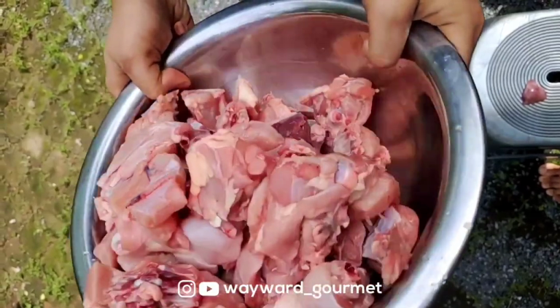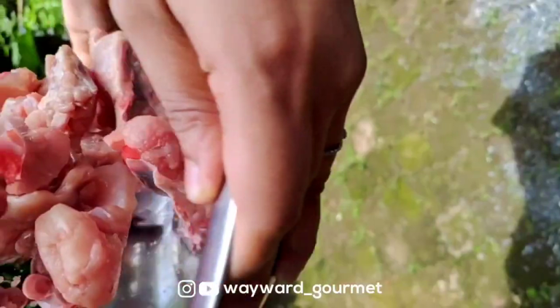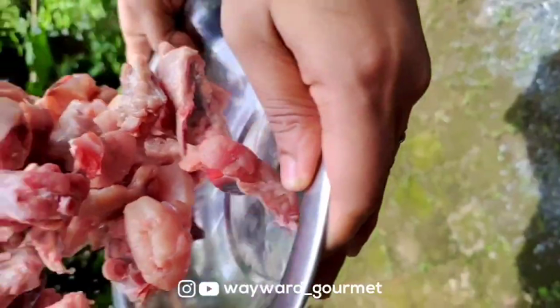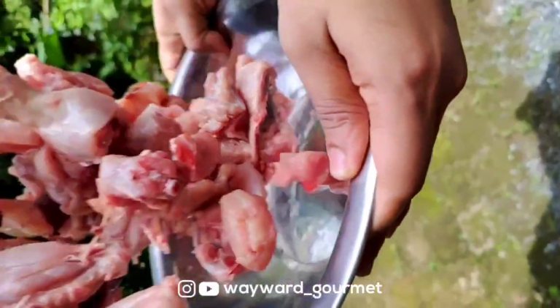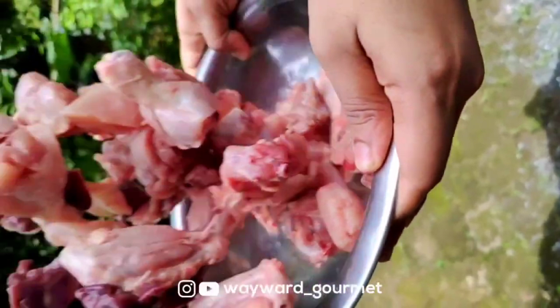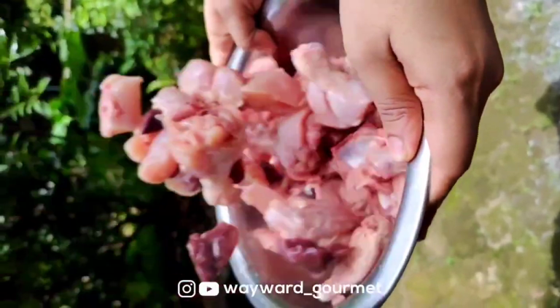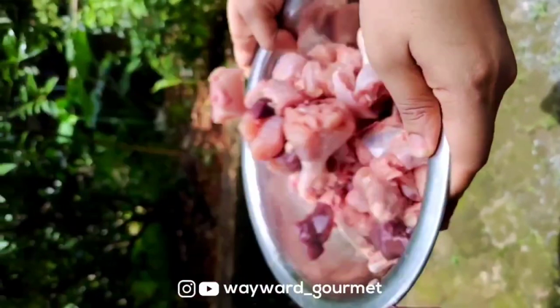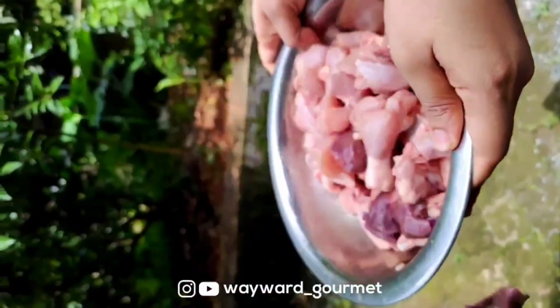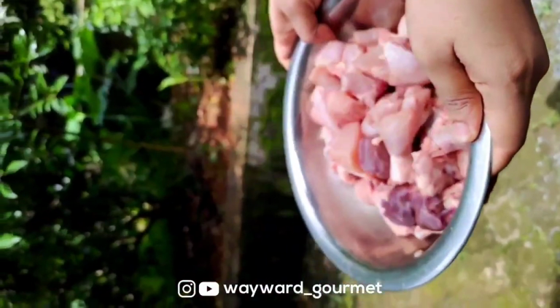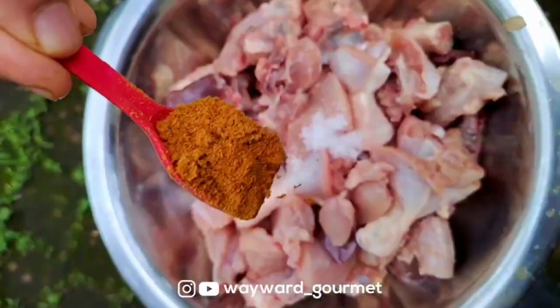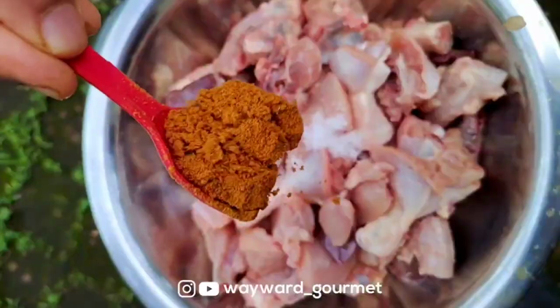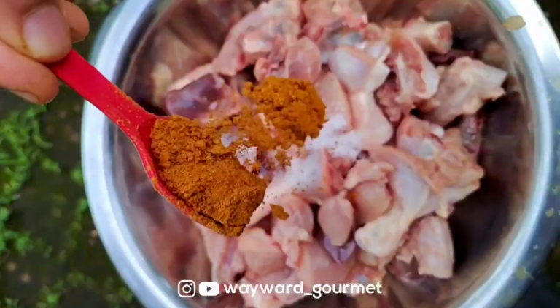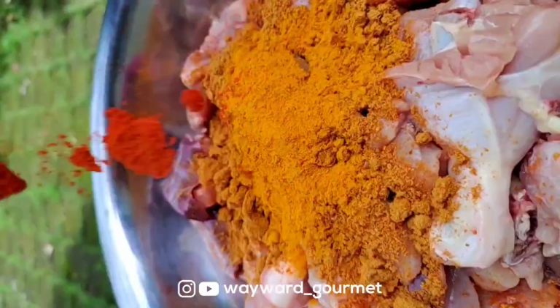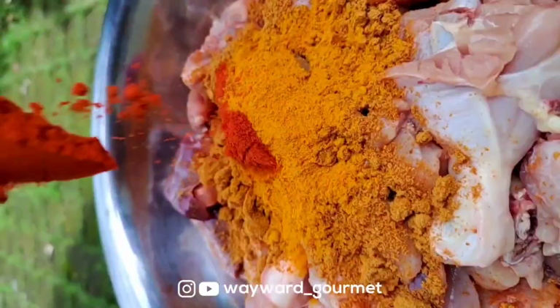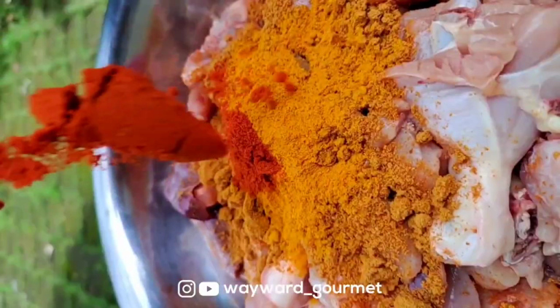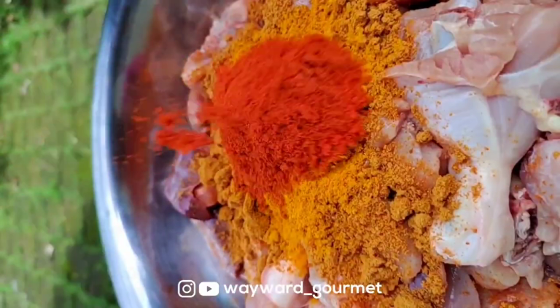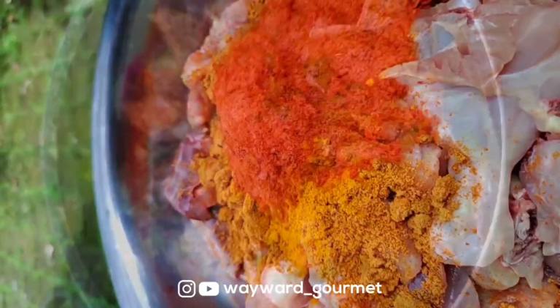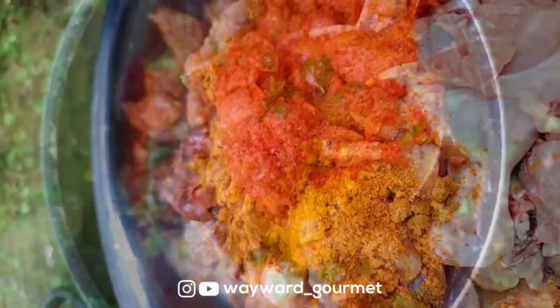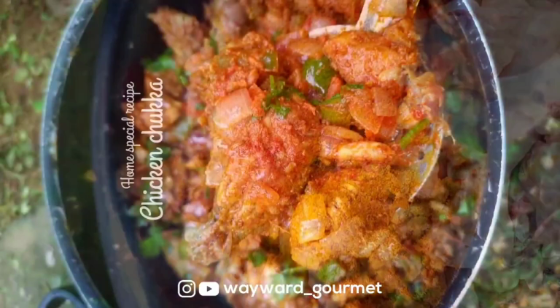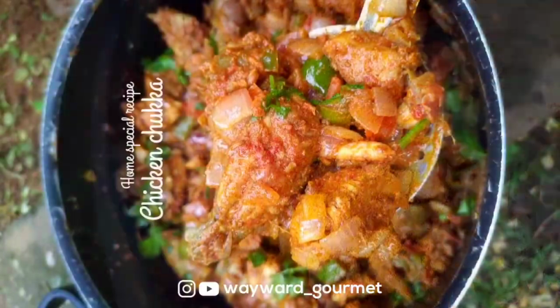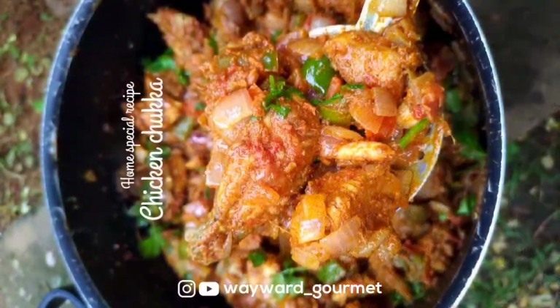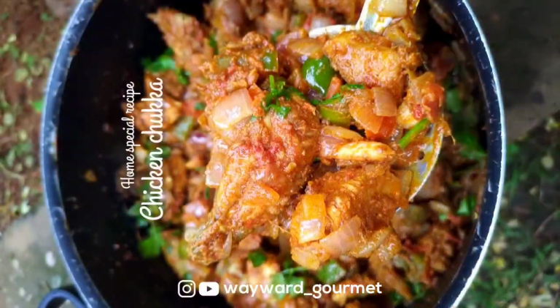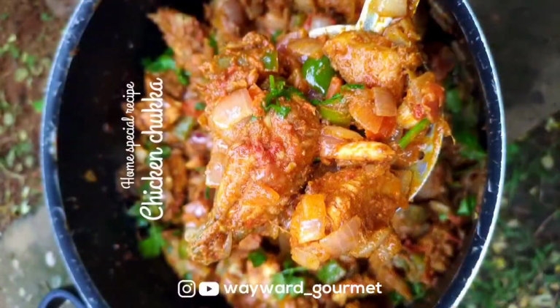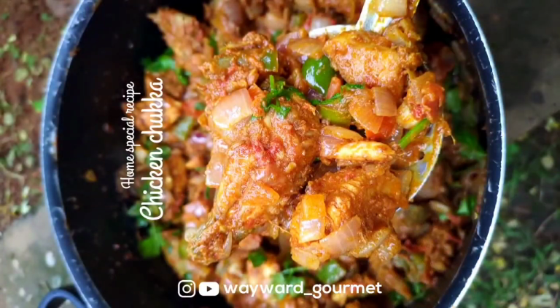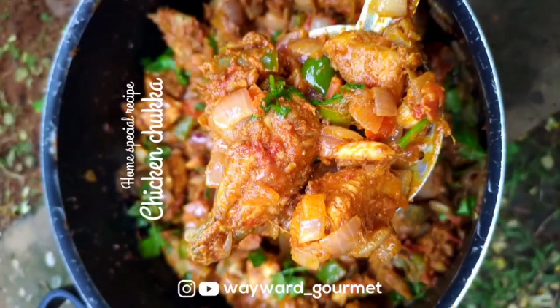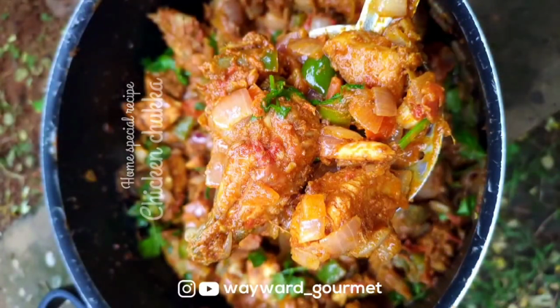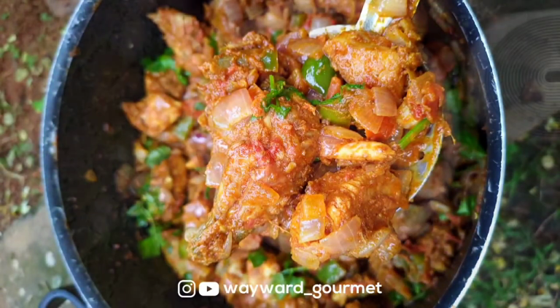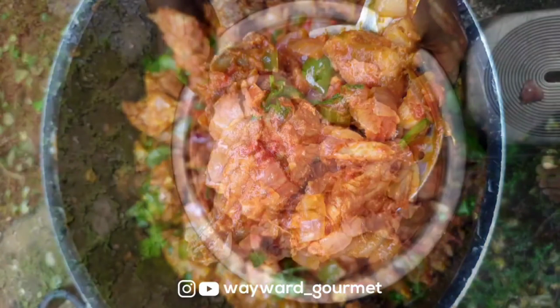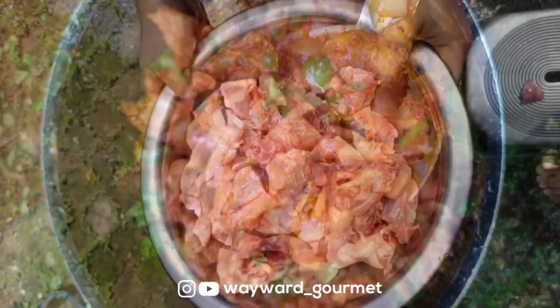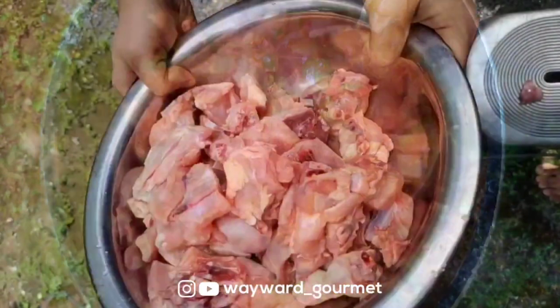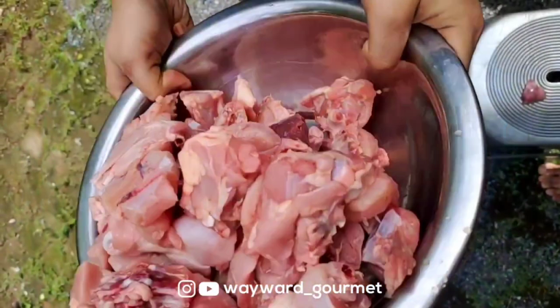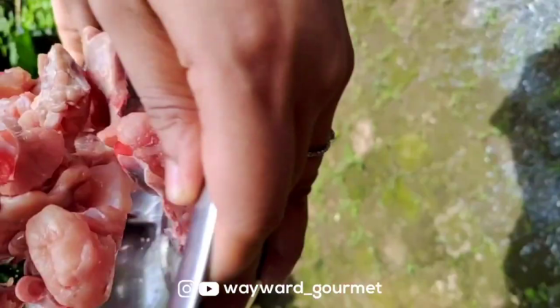This recipe is a special recipe for me! Let's get the sauce going in this episode and prepare the dish.